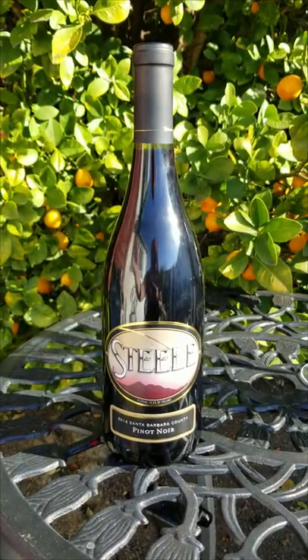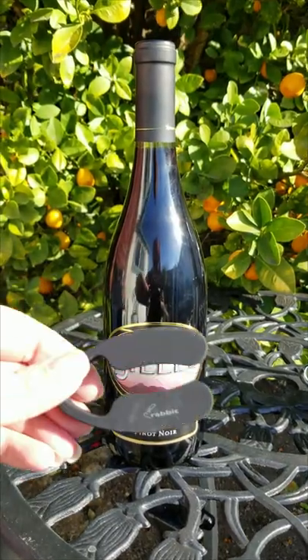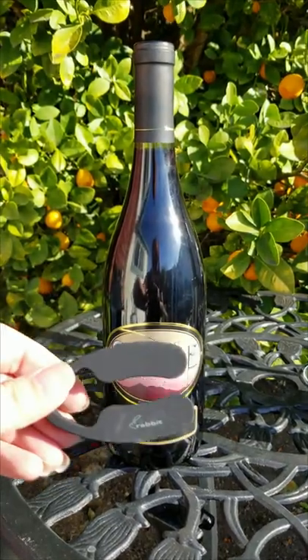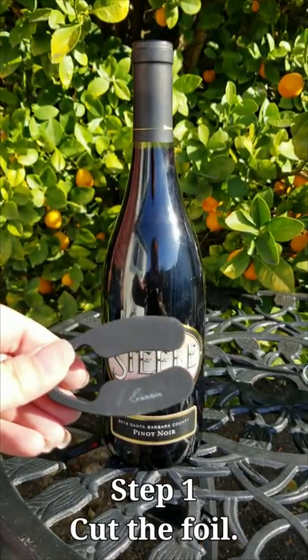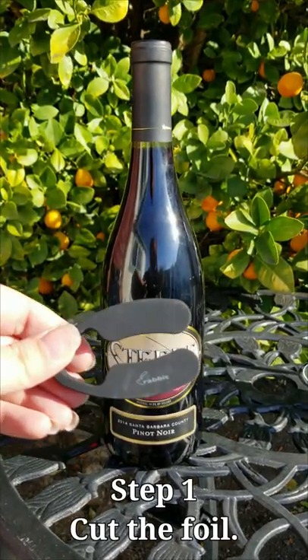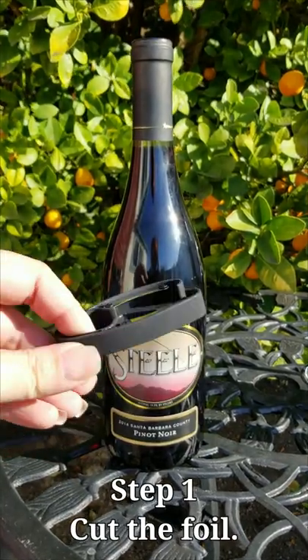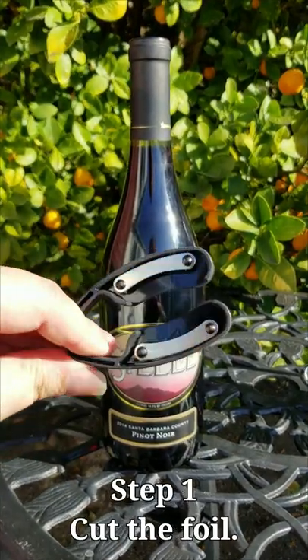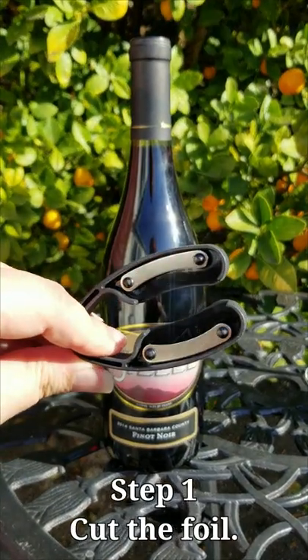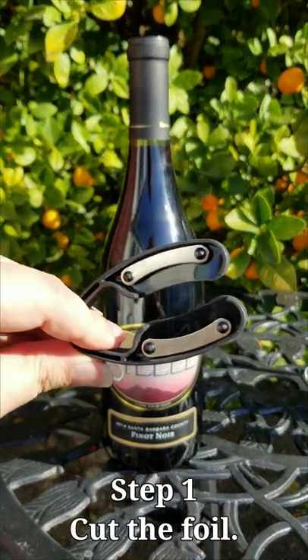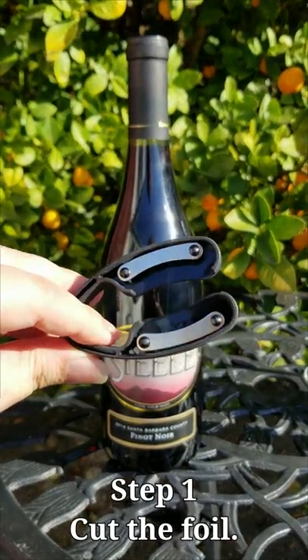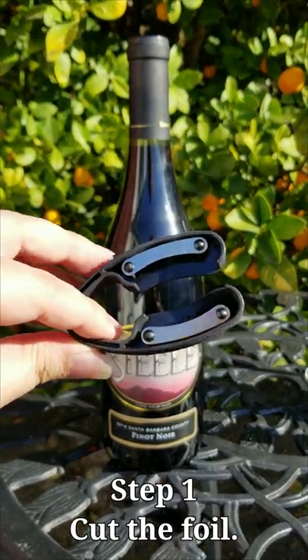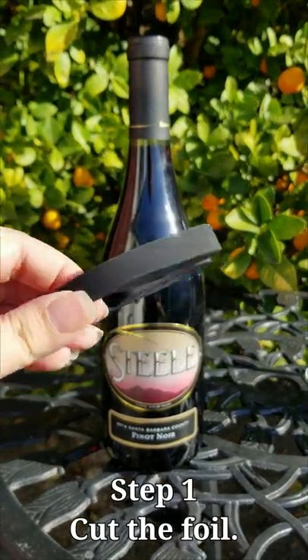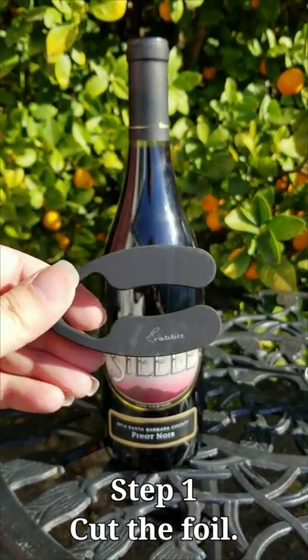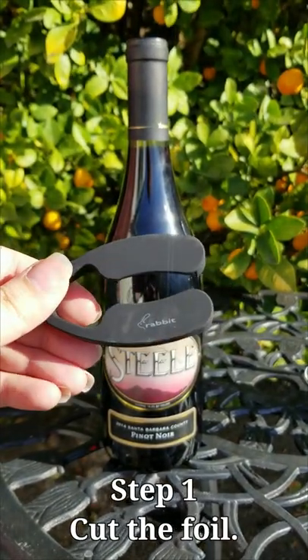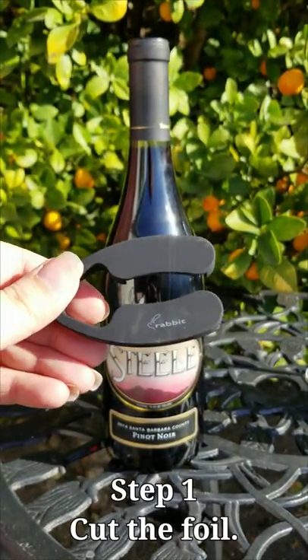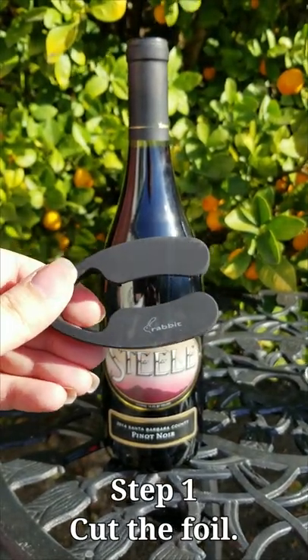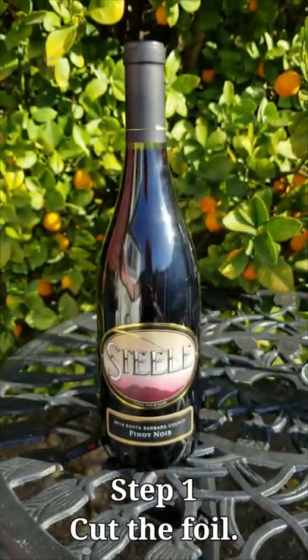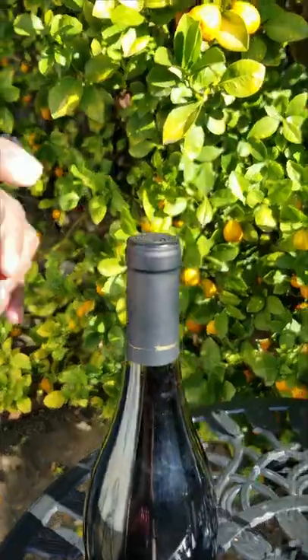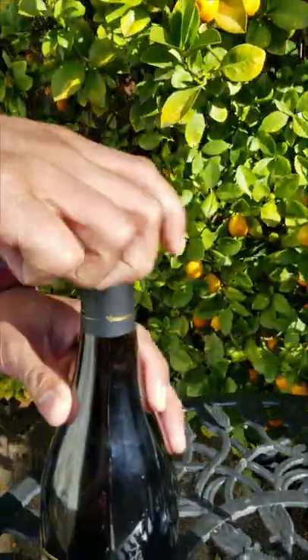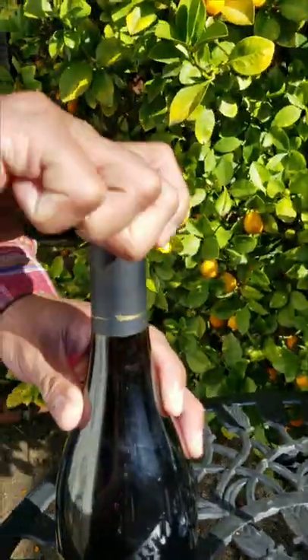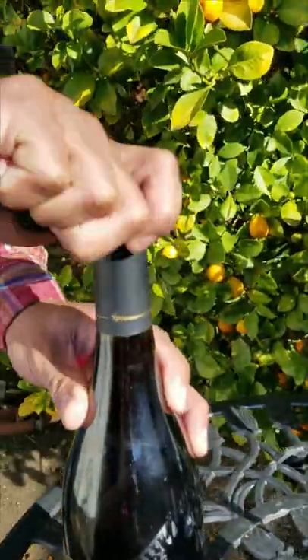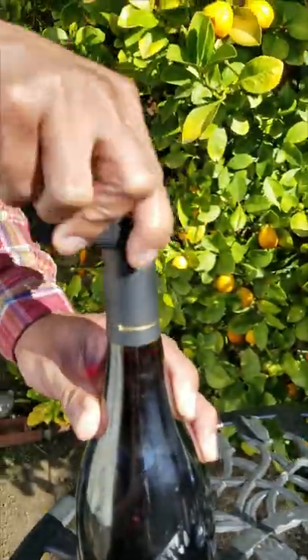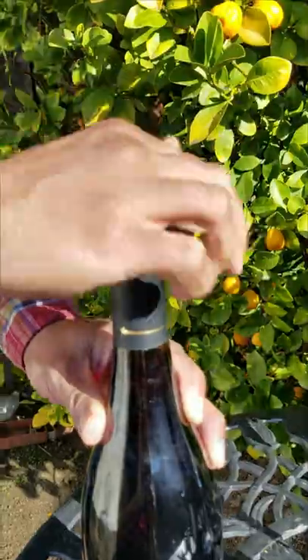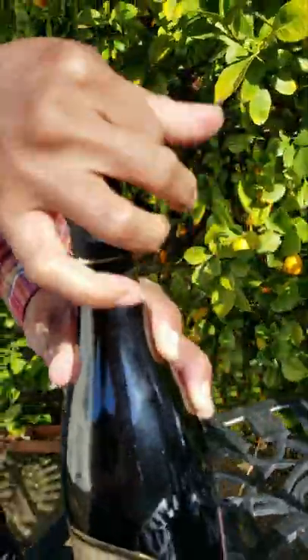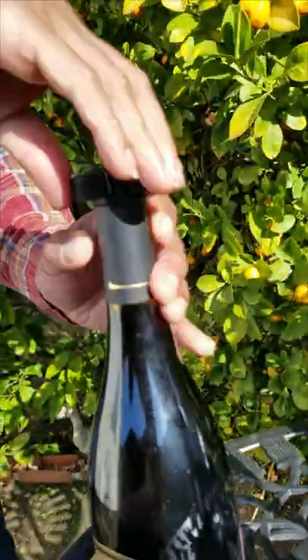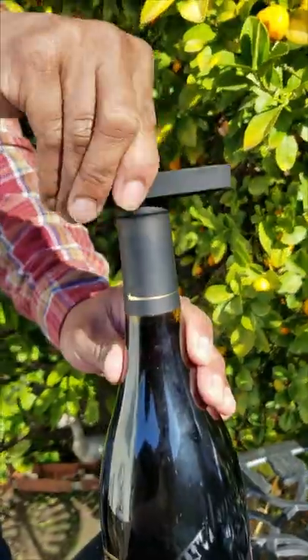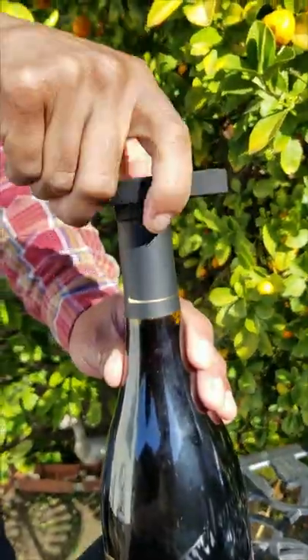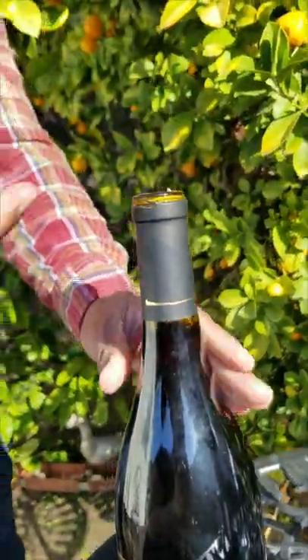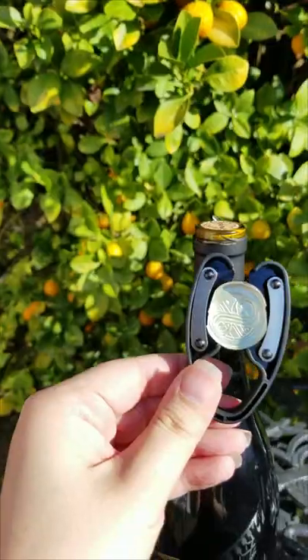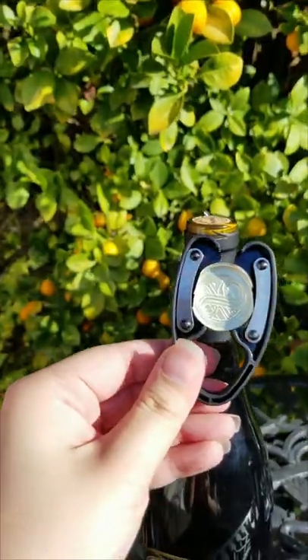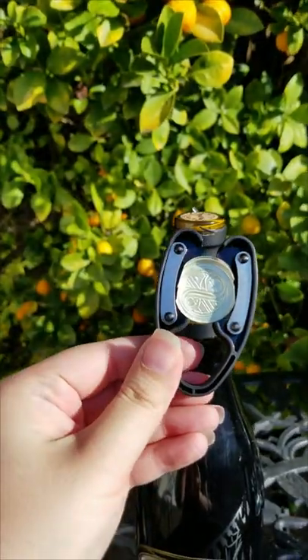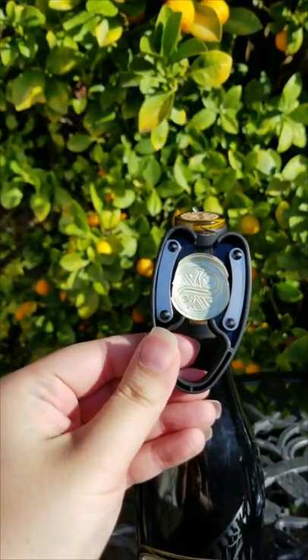Step one: place the foil cutter atop the wine bottle to cut the foil. Woohoo!